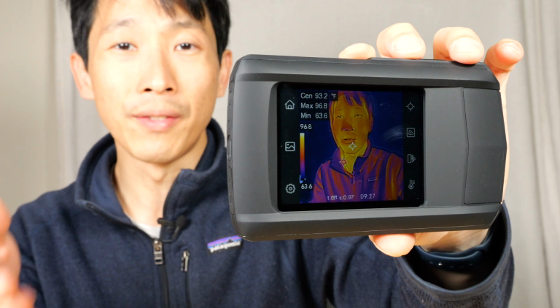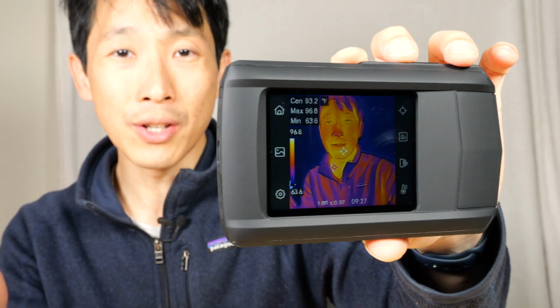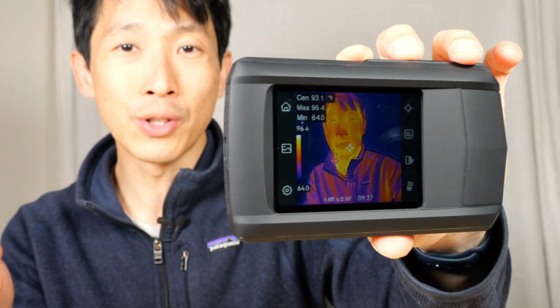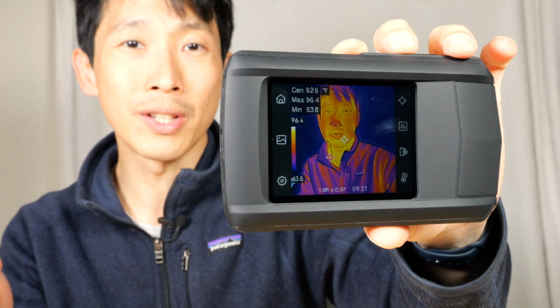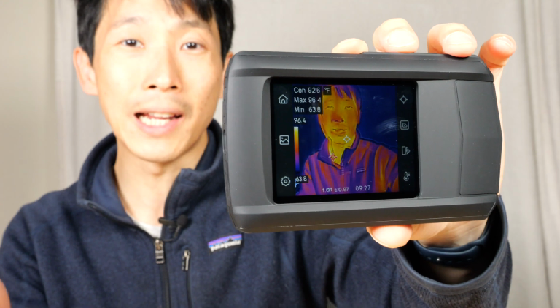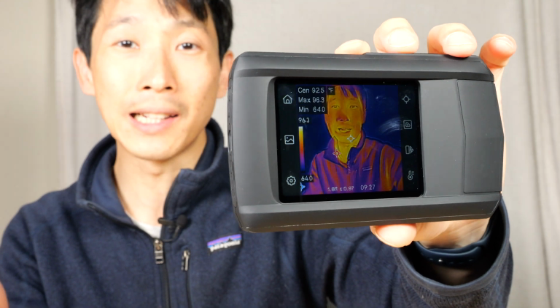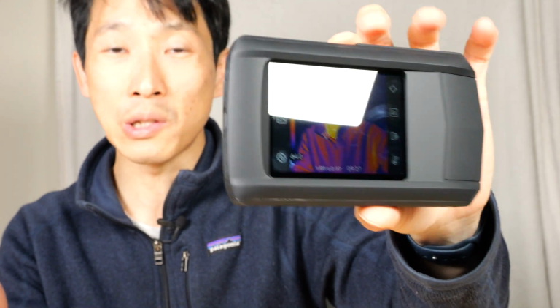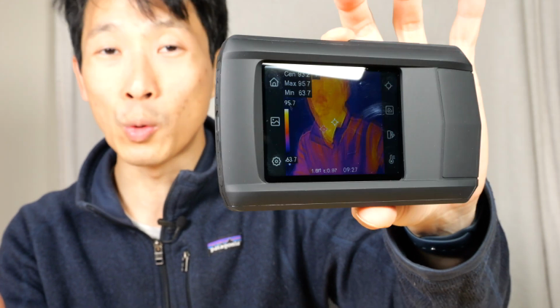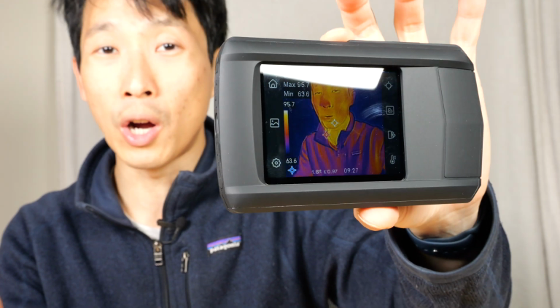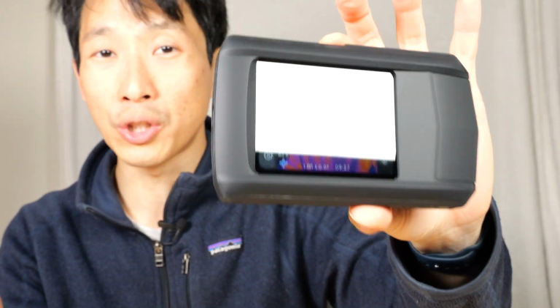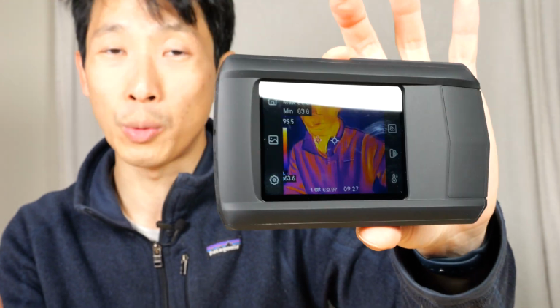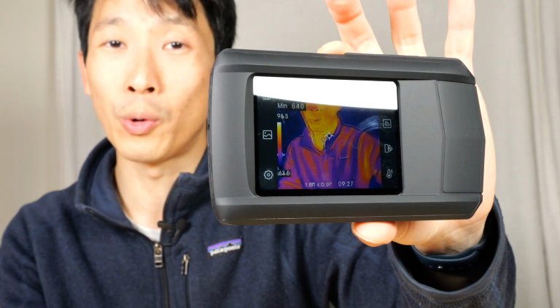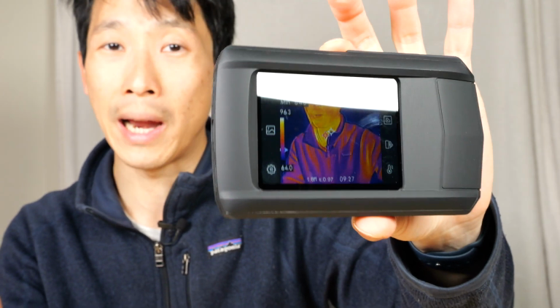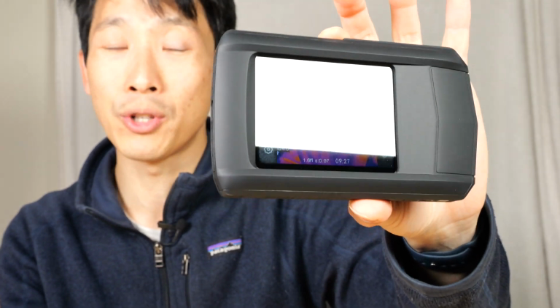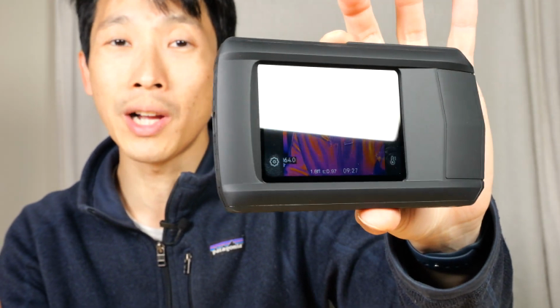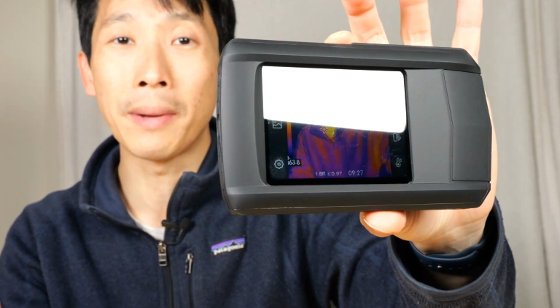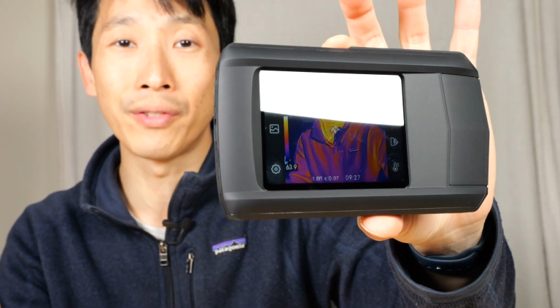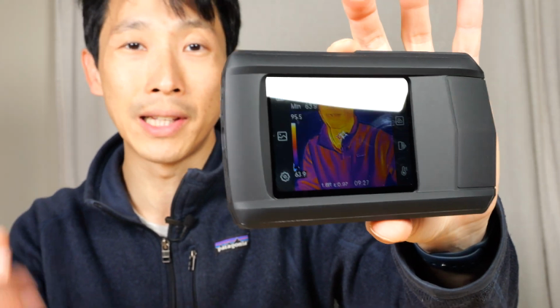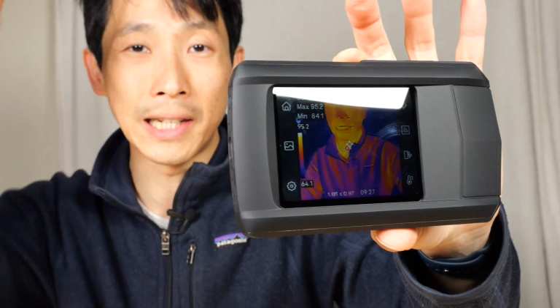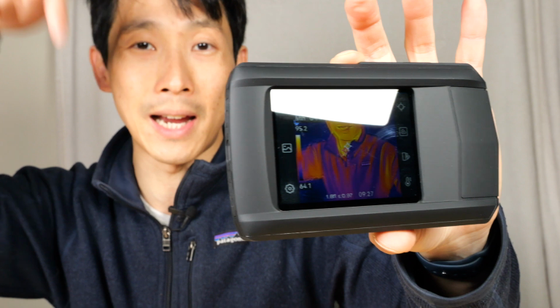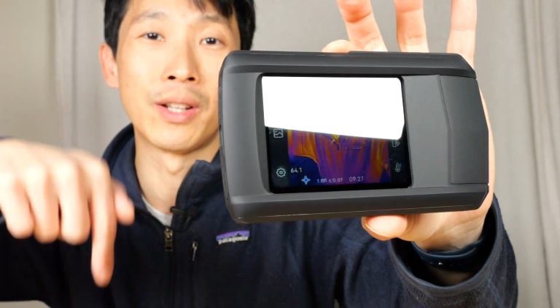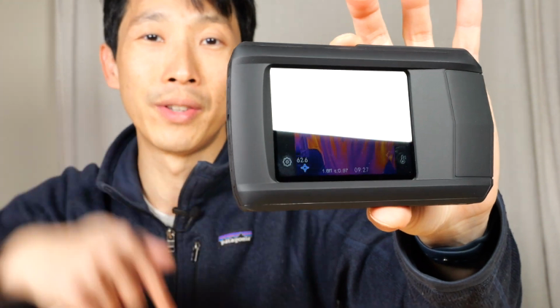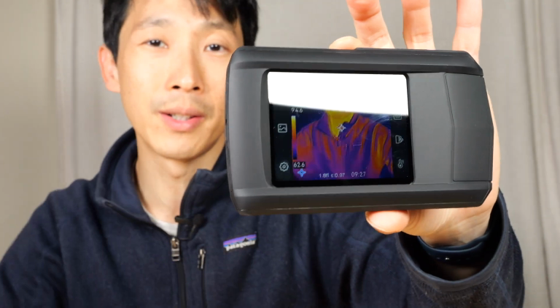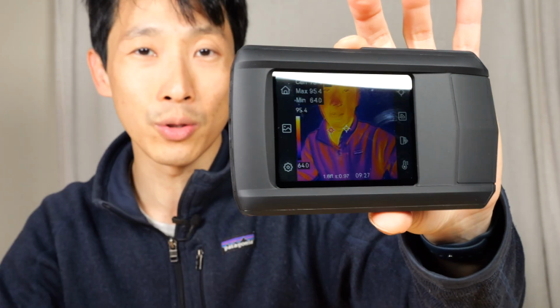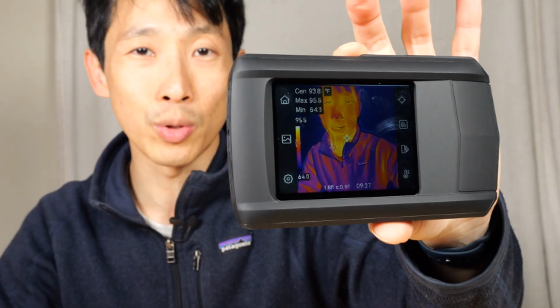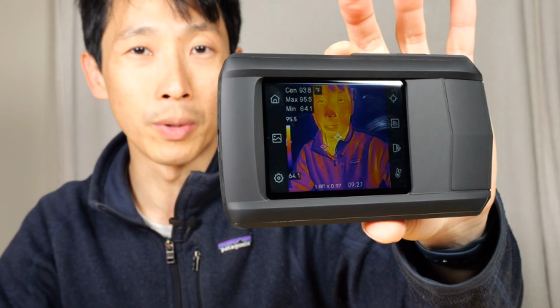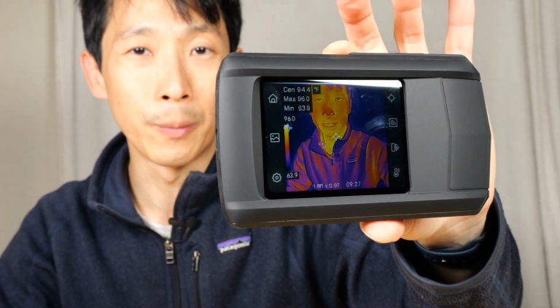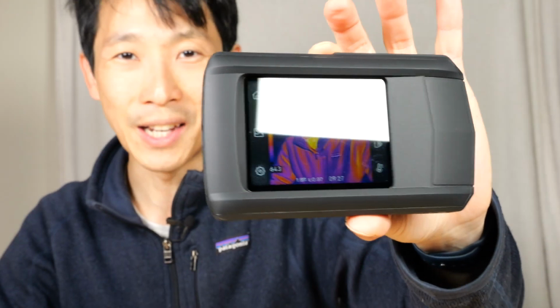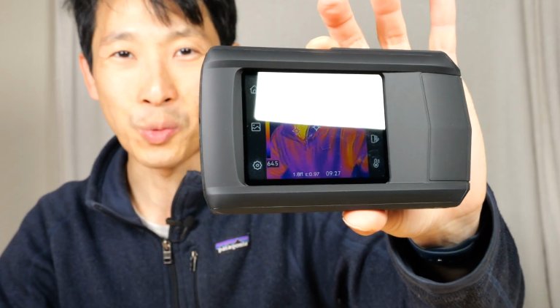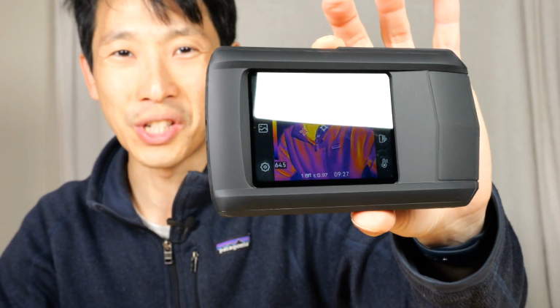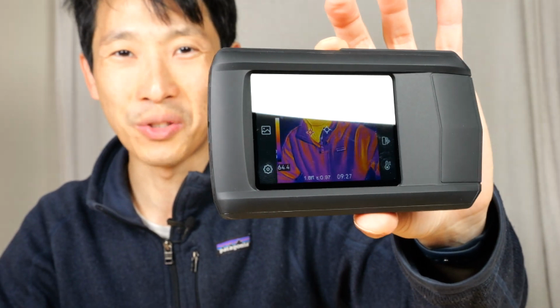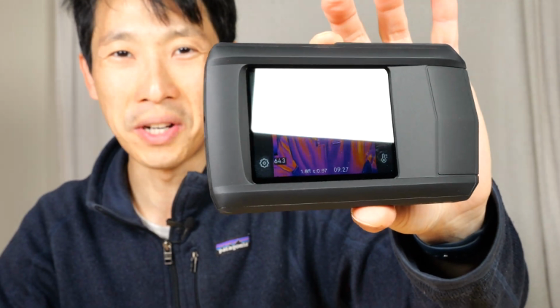If you're interested in getting this low-cost thermal camera, check out my affiliate link down in the video description below. Thanks for watching this video.